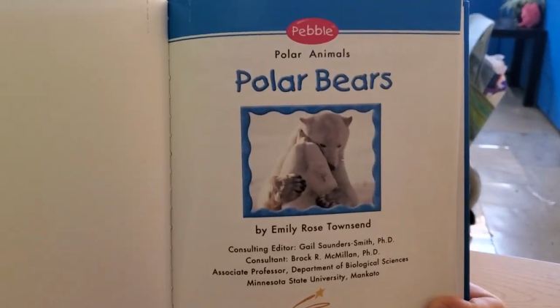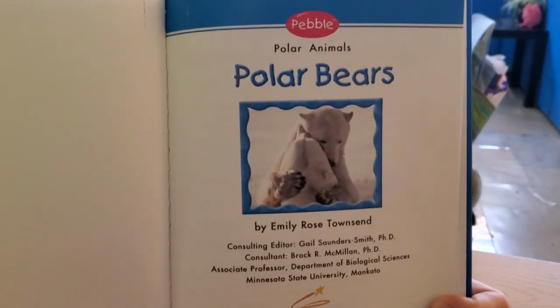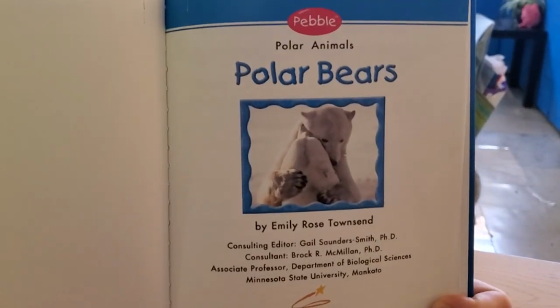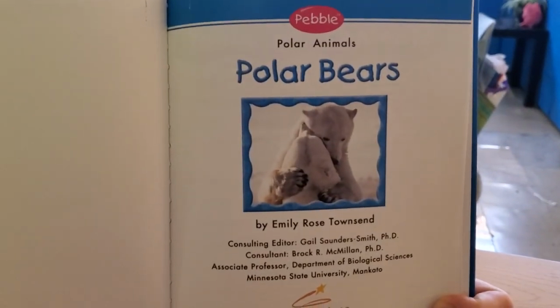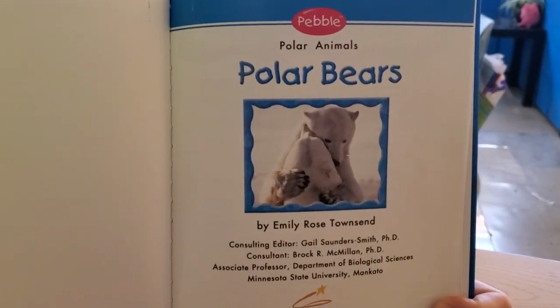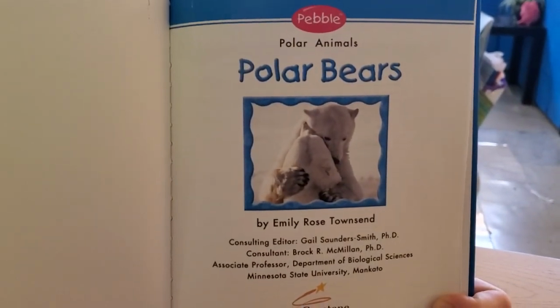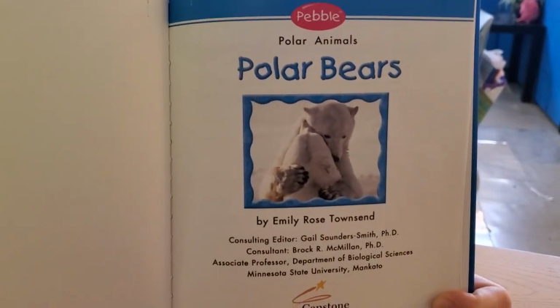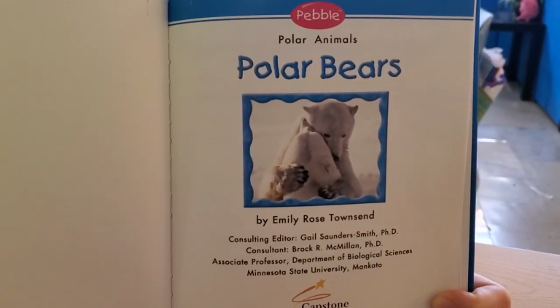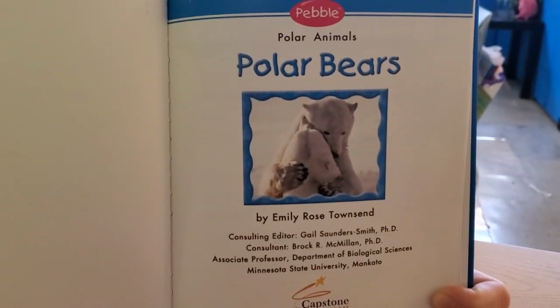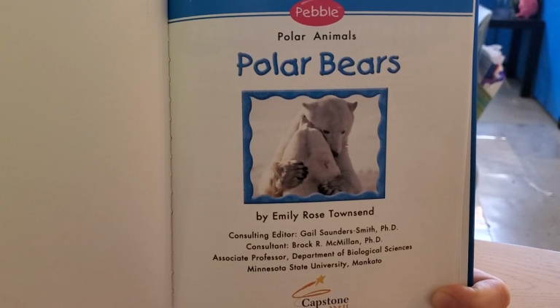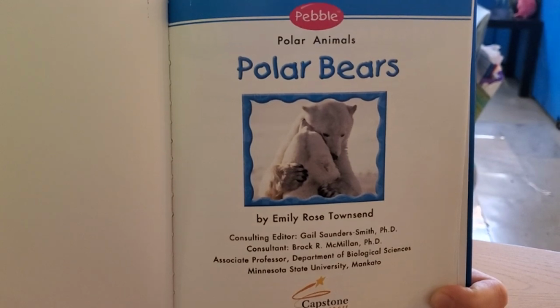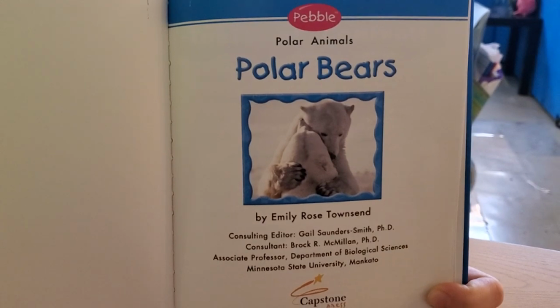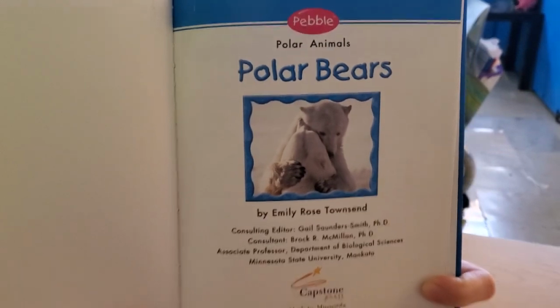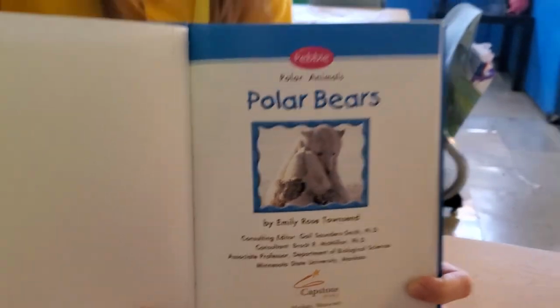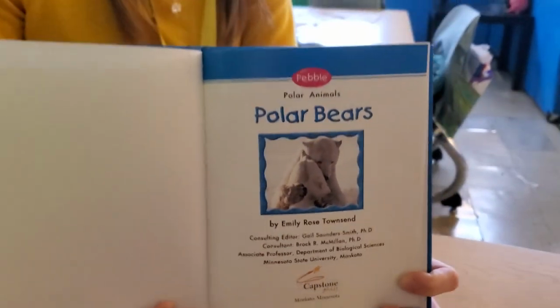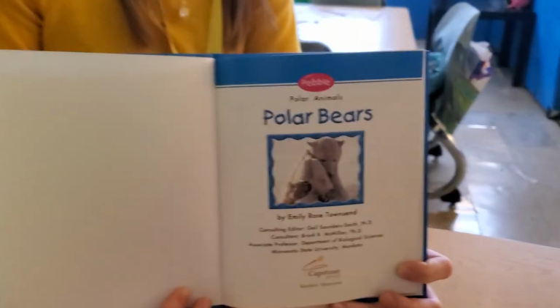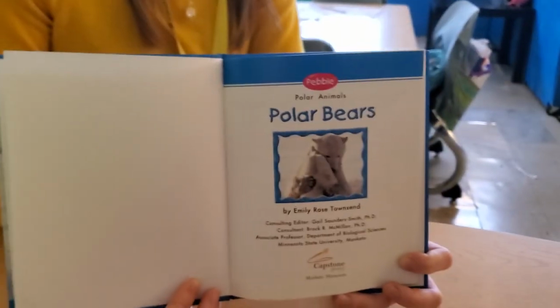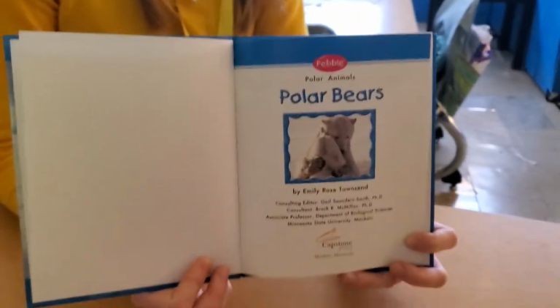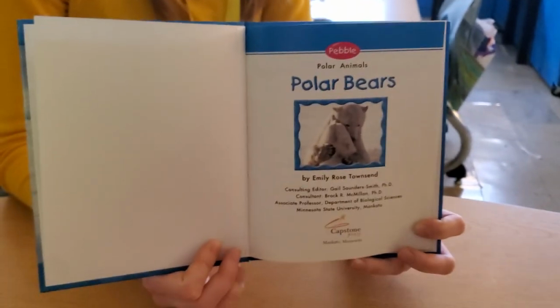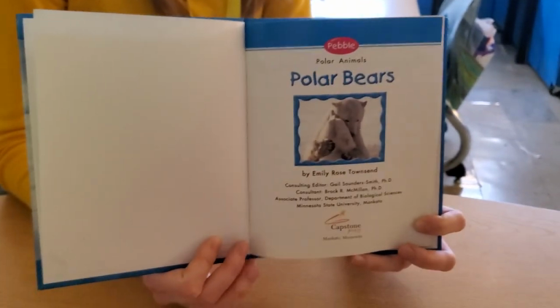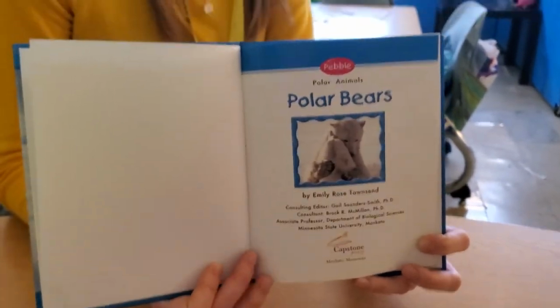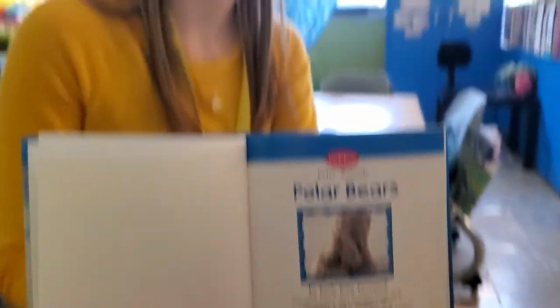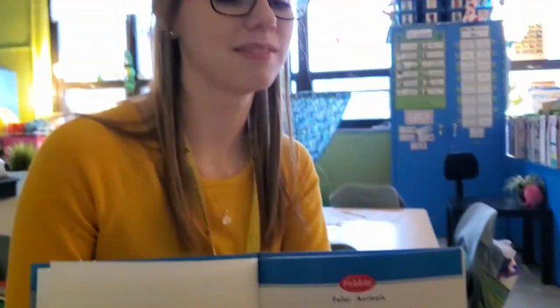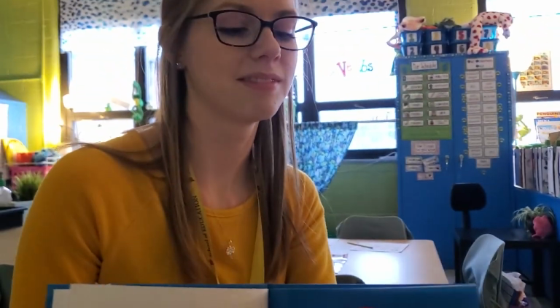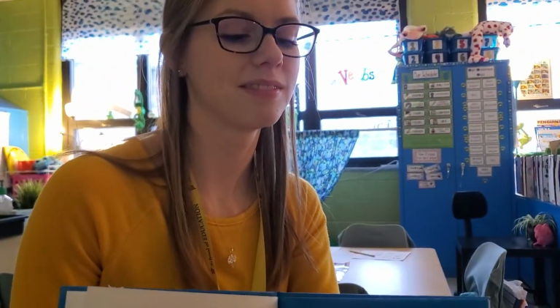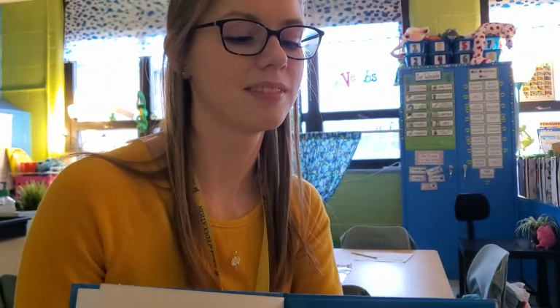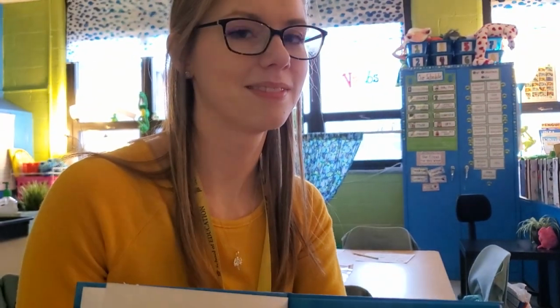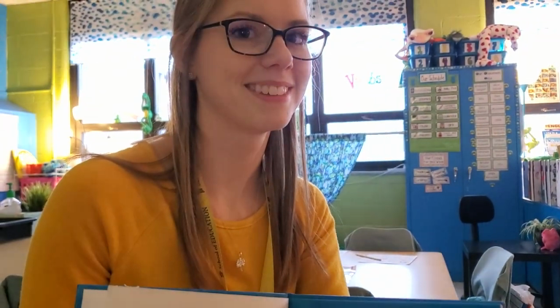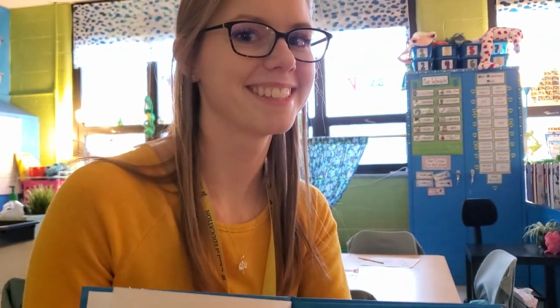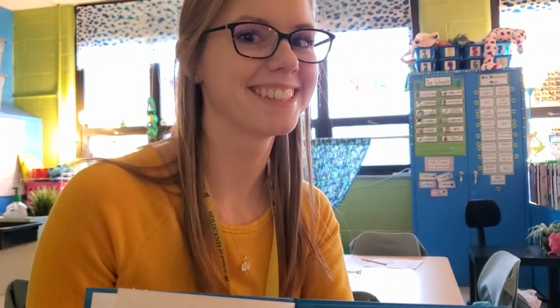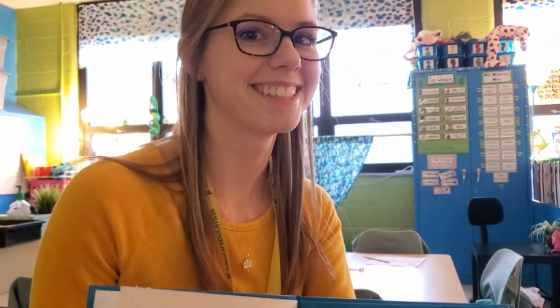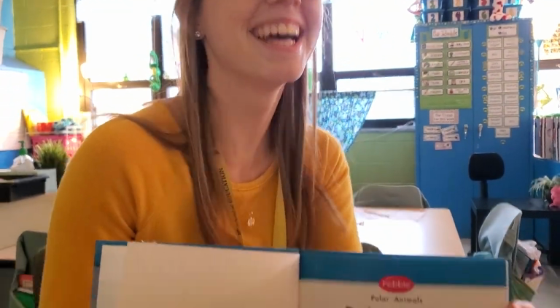Polar bears. That's an interesting picture. Yes, that is Miss Ariel holding the book.